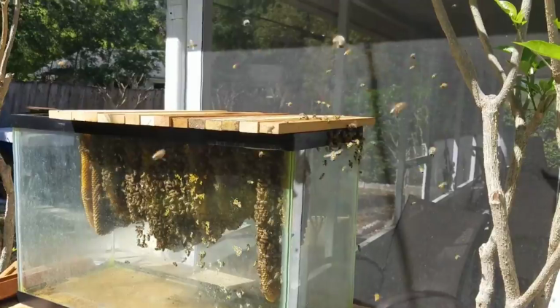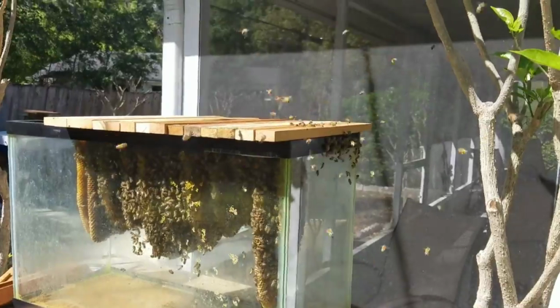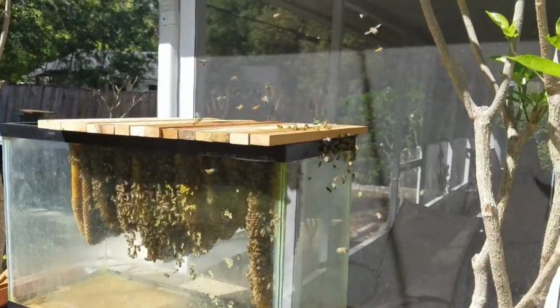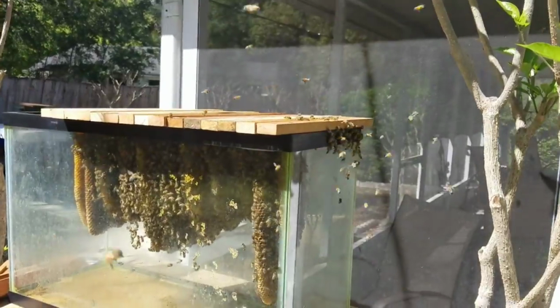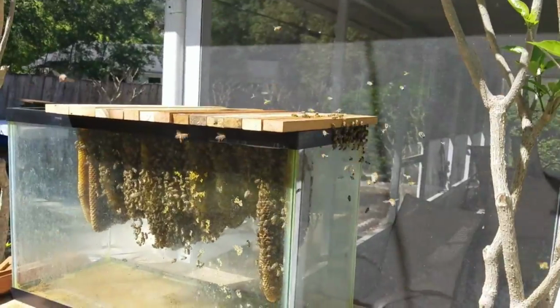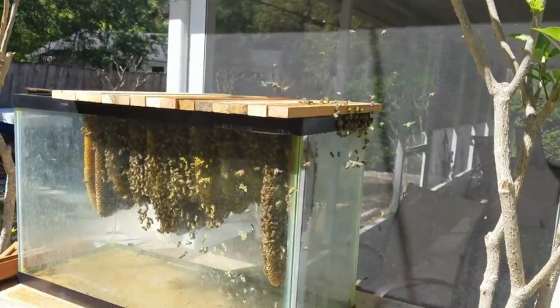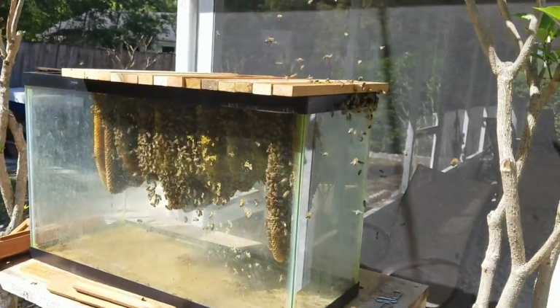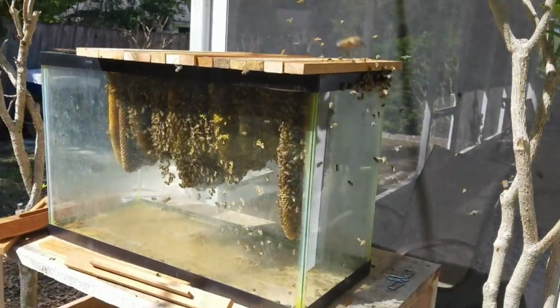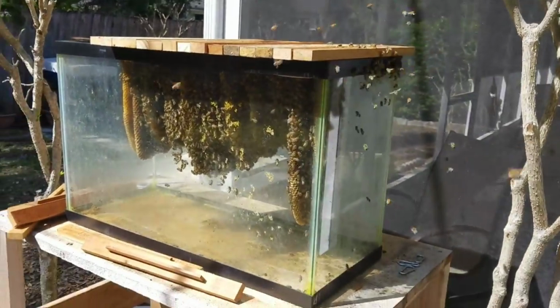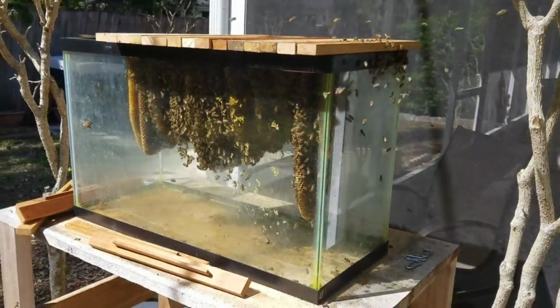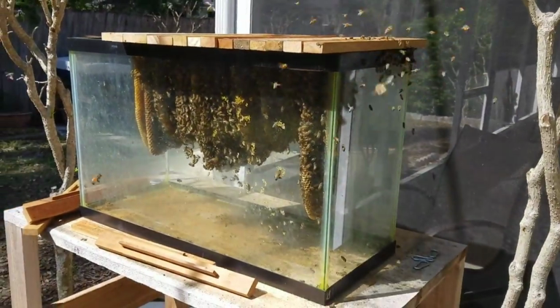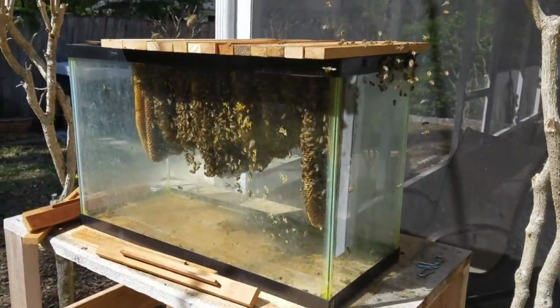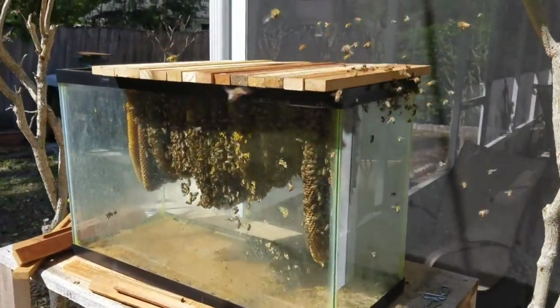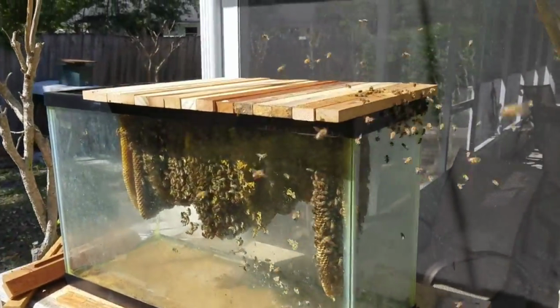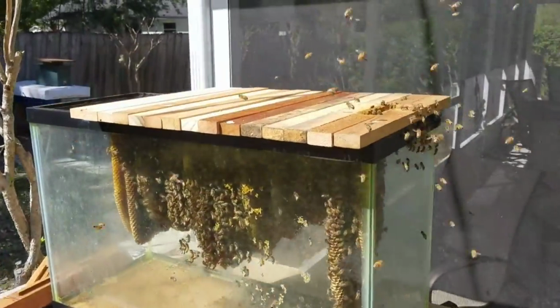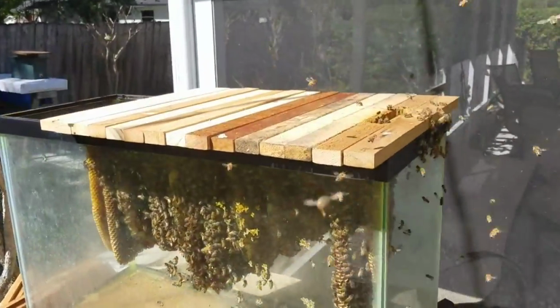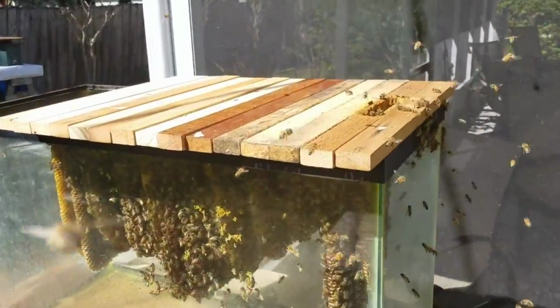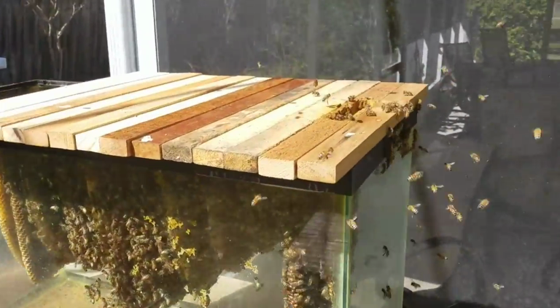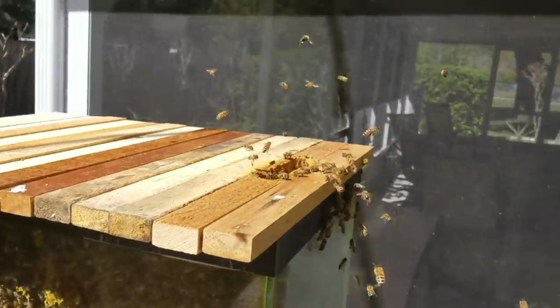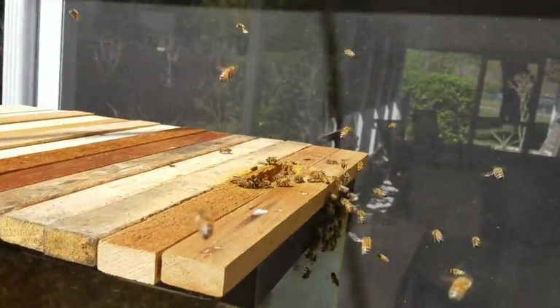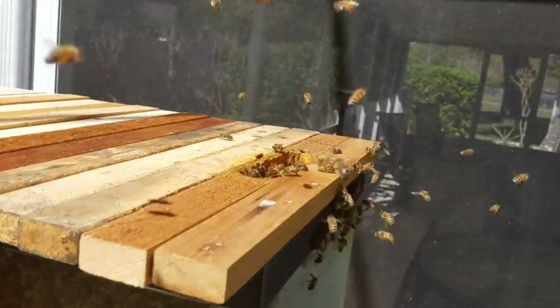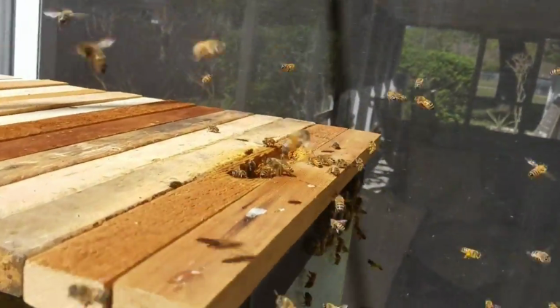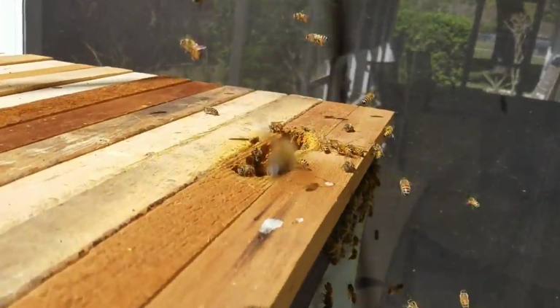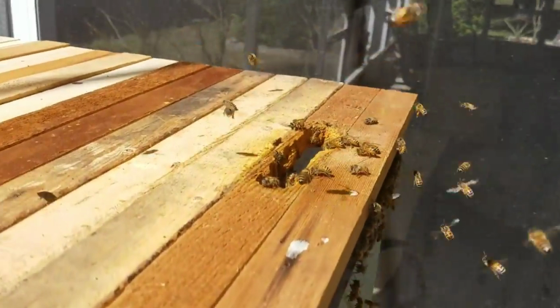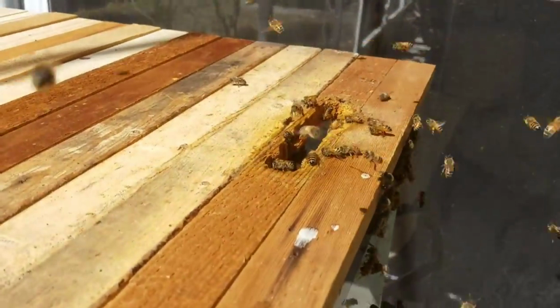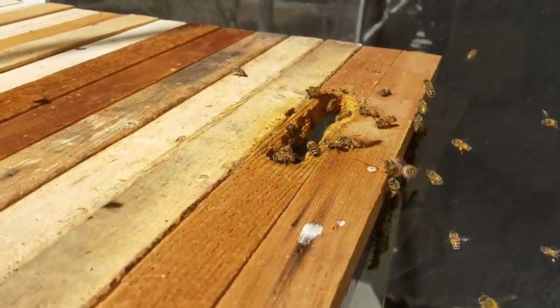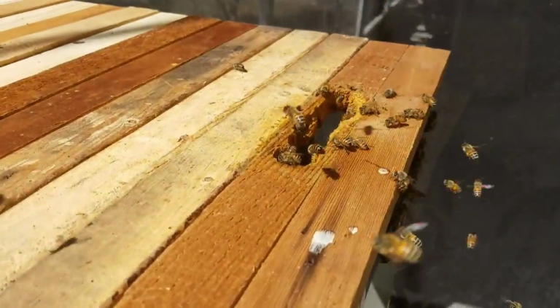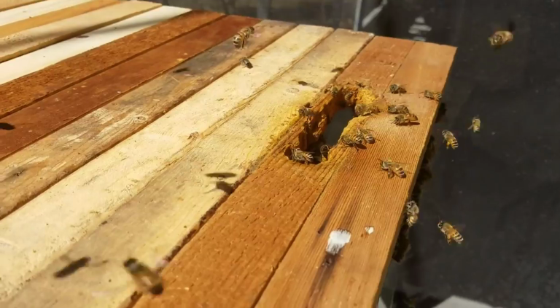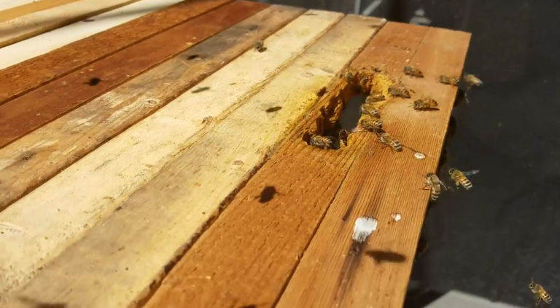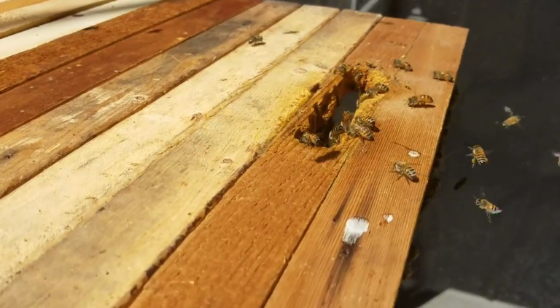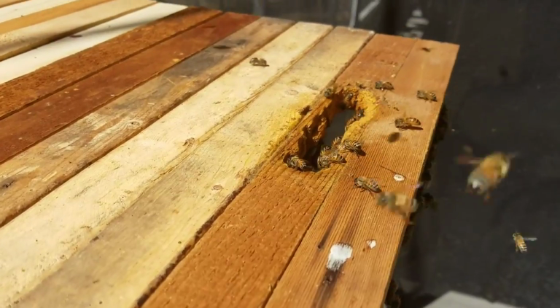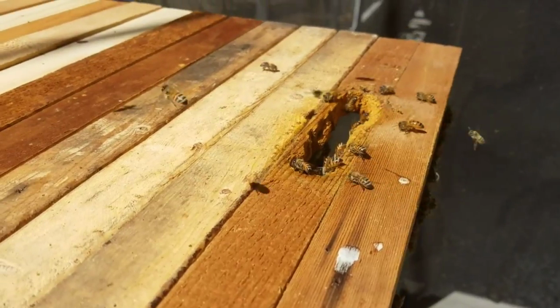As you can see, I have the cover off now, and there's the entrance I have cut into one of the top bars.